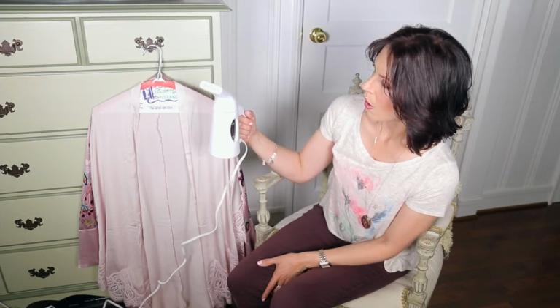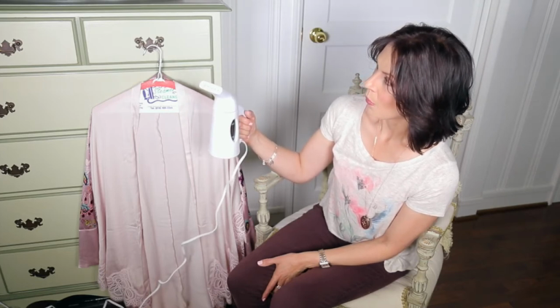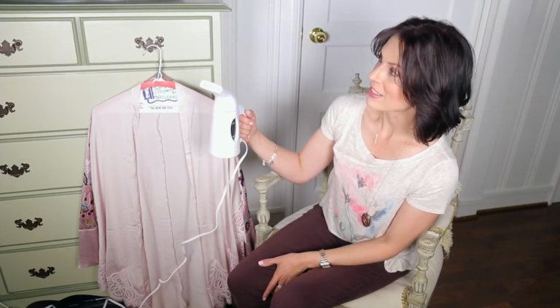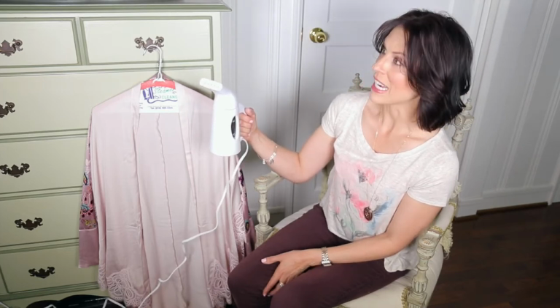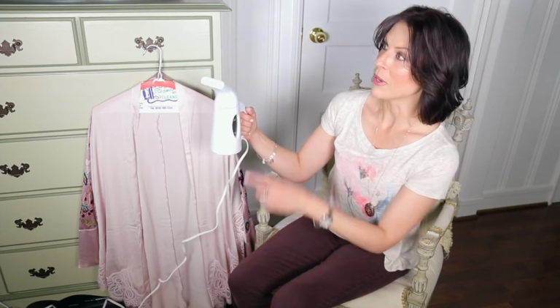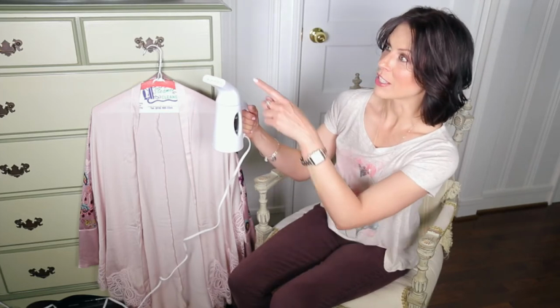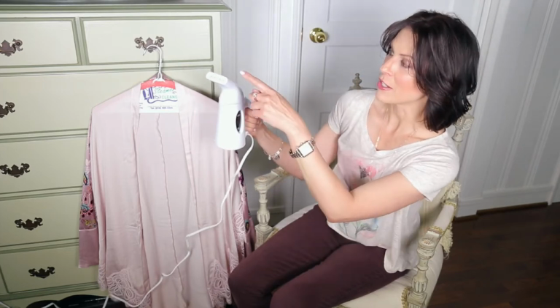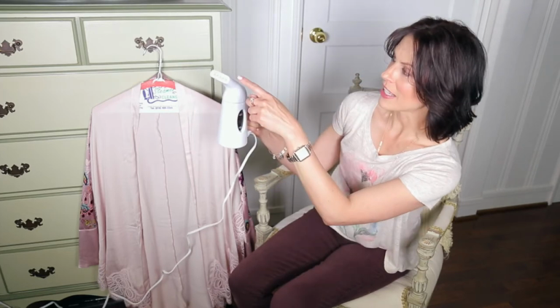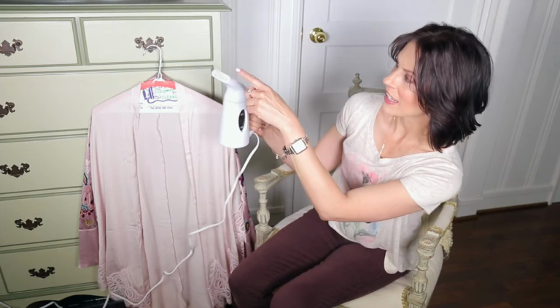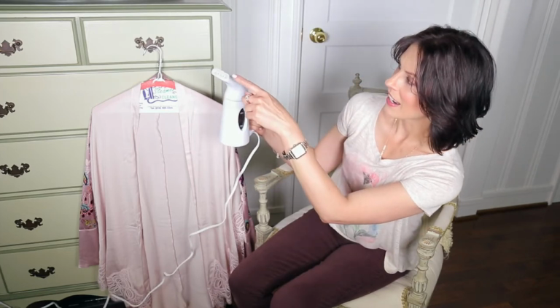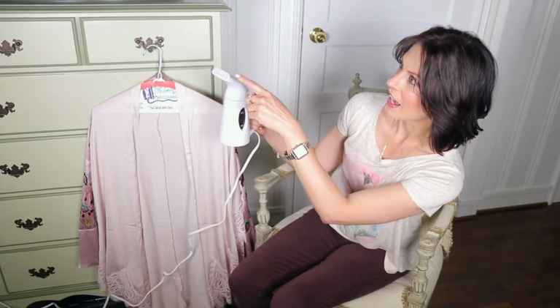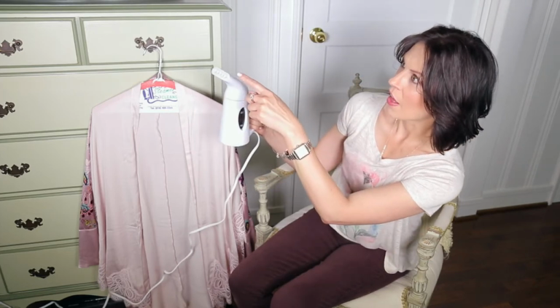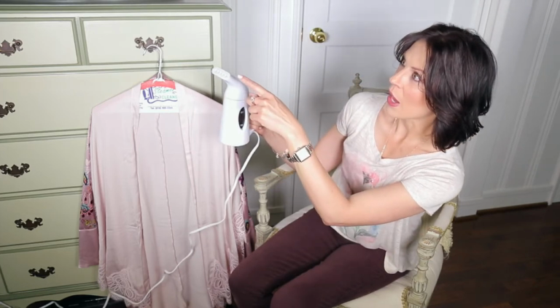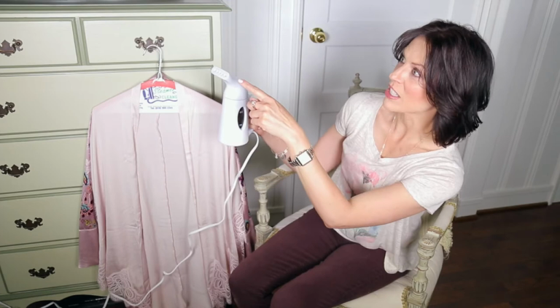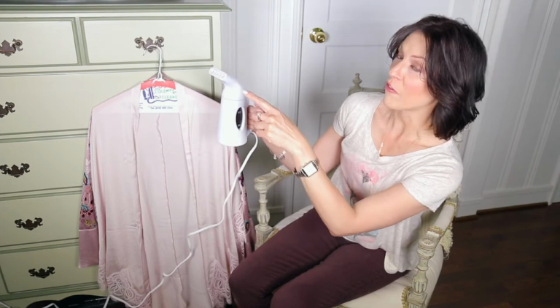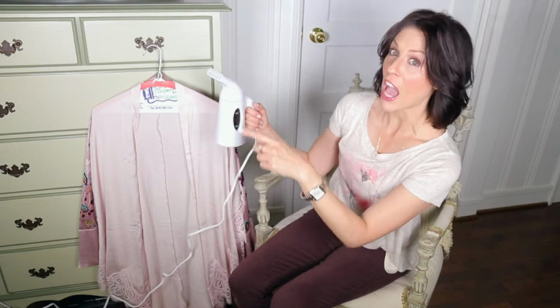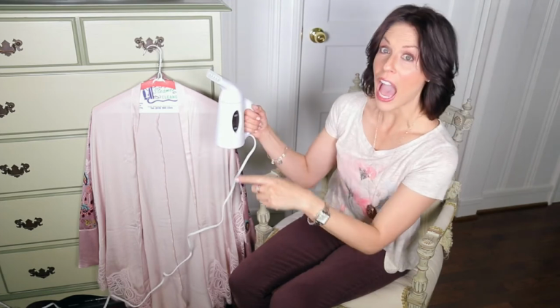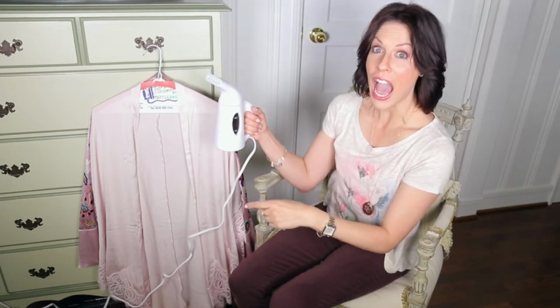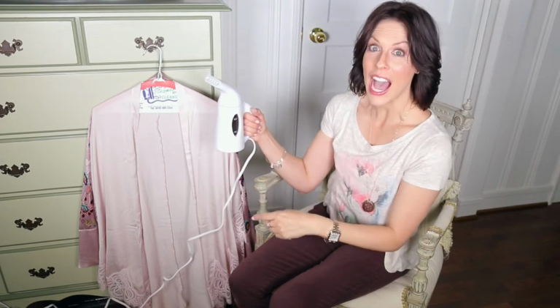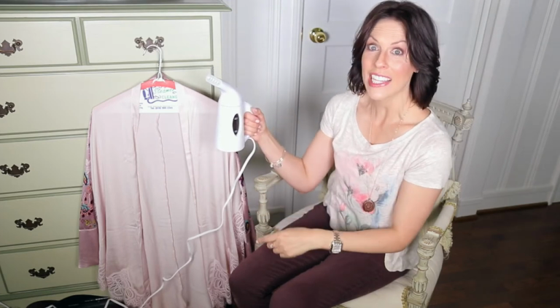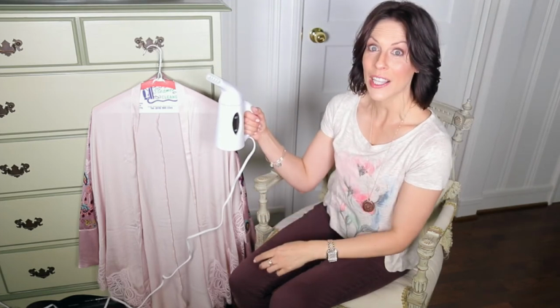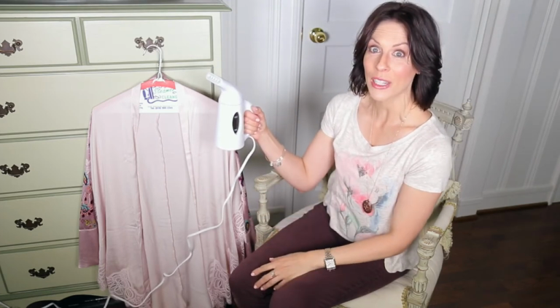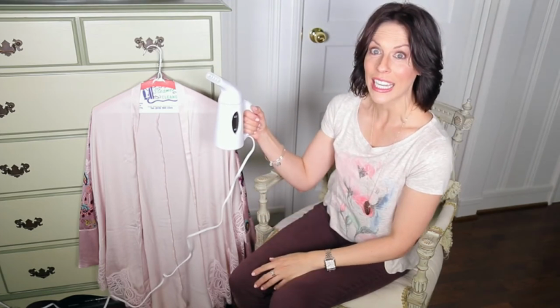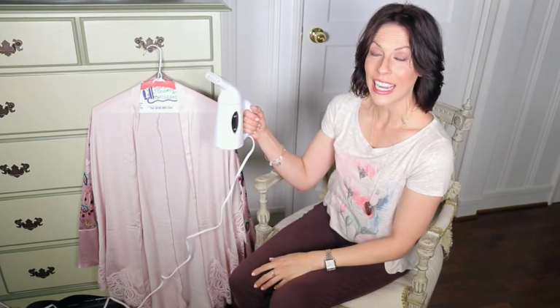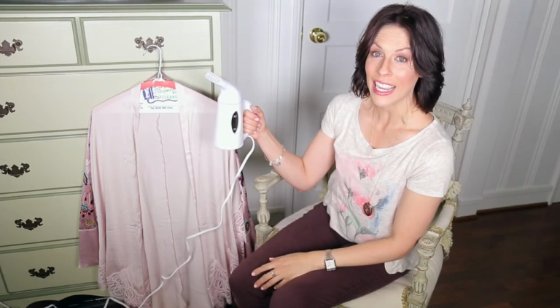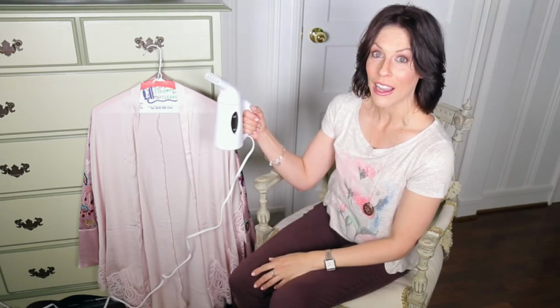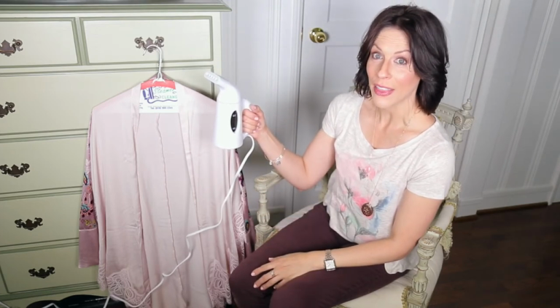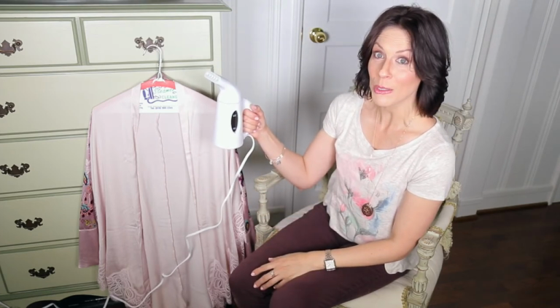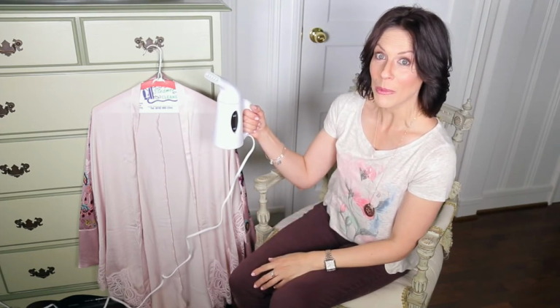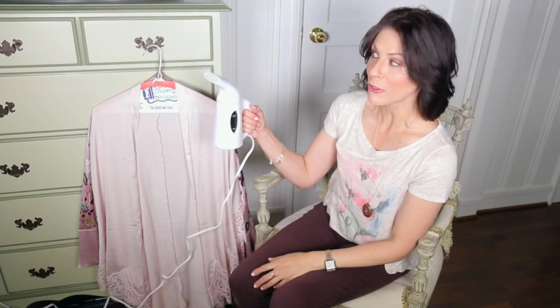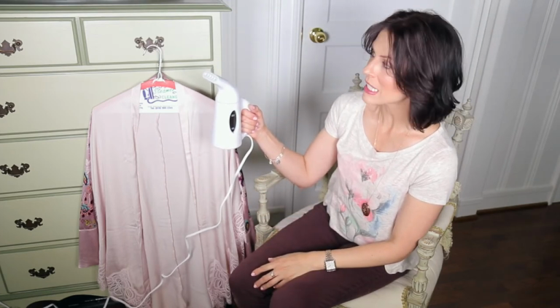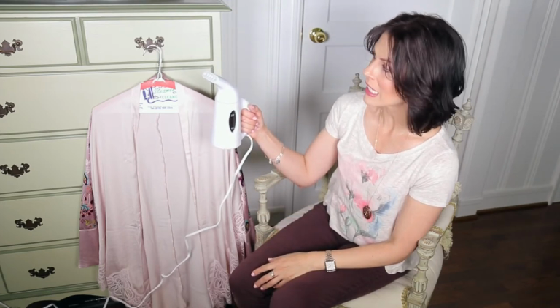We have steam! Can you see it? That was fast! They weren't kidding — that was probably 40 seconds.